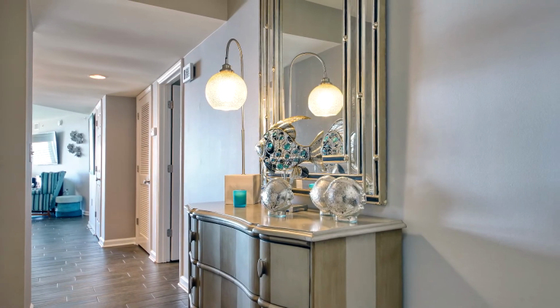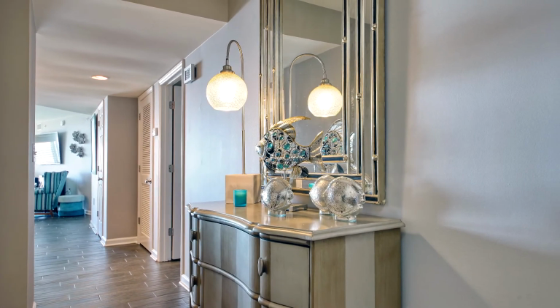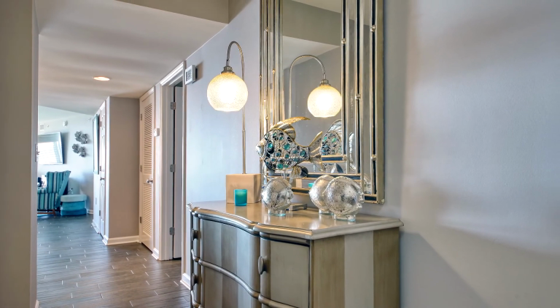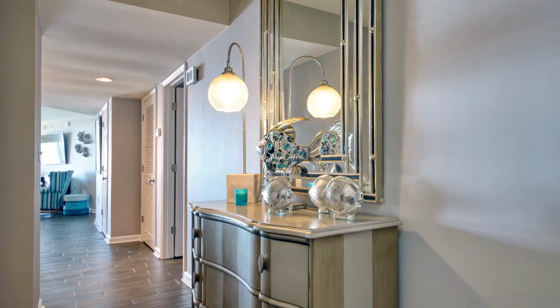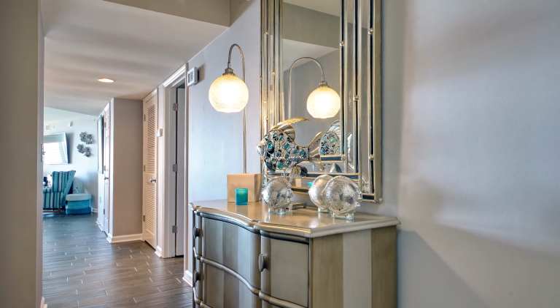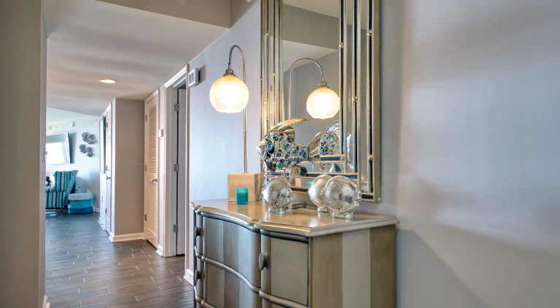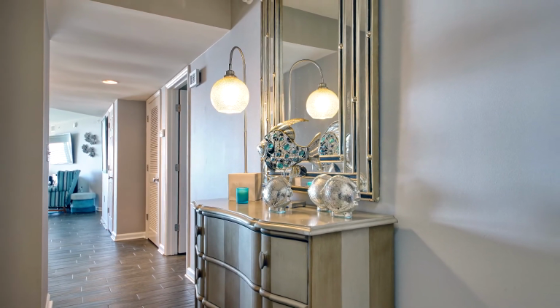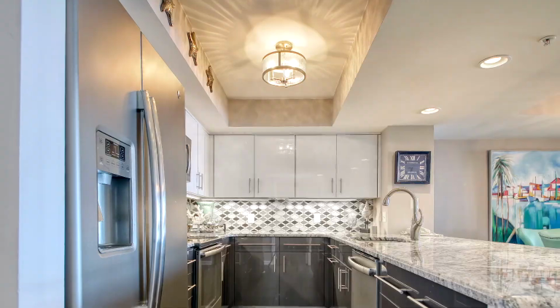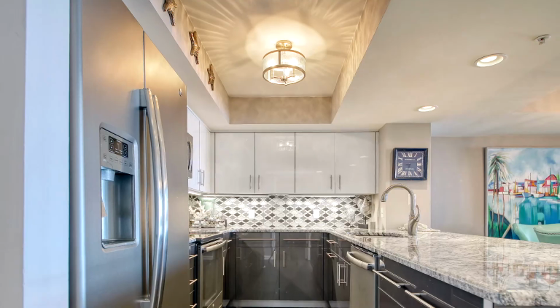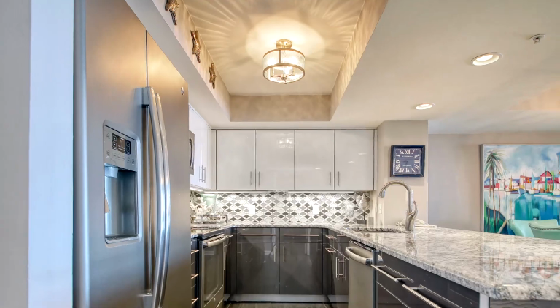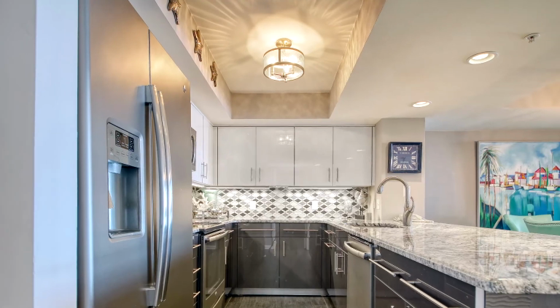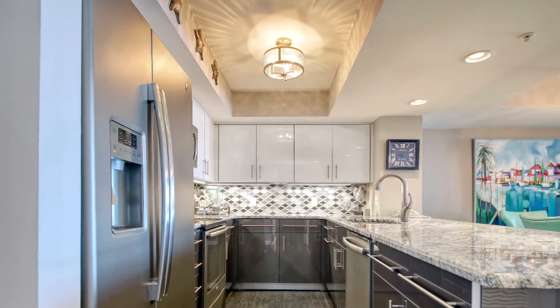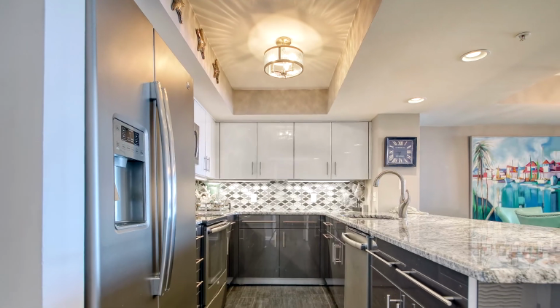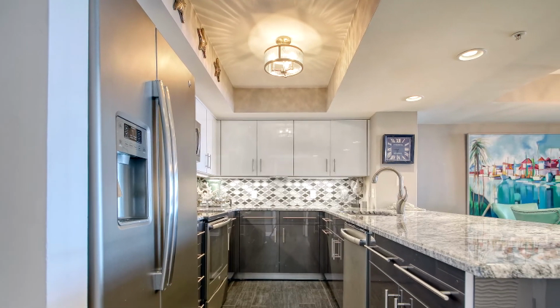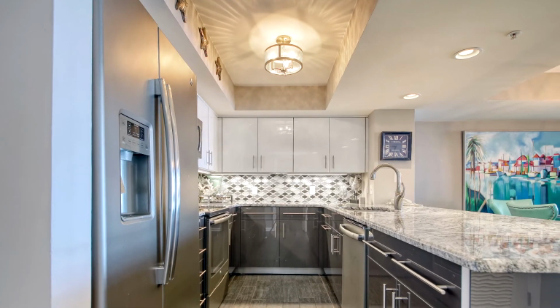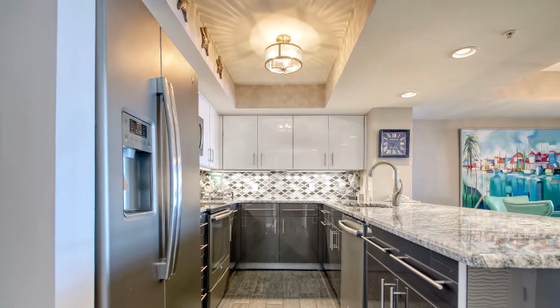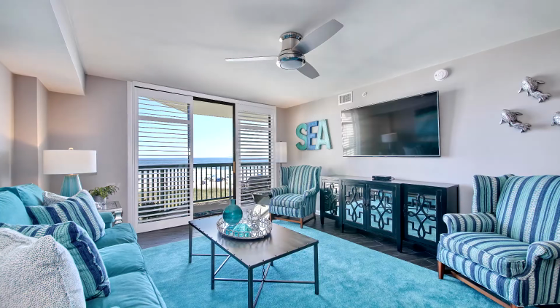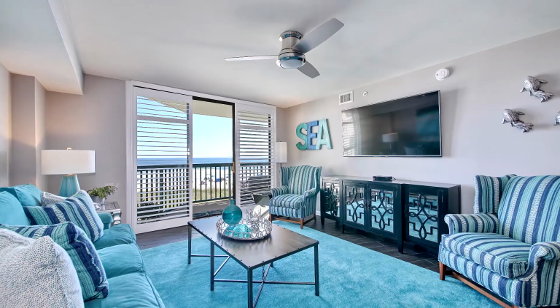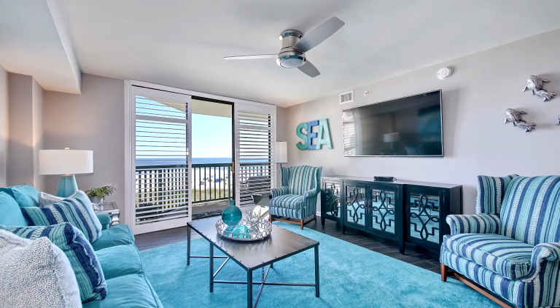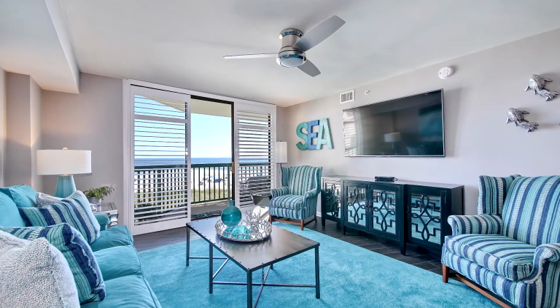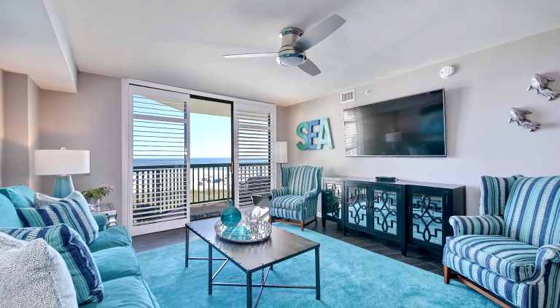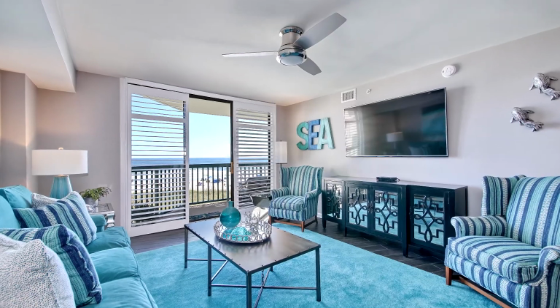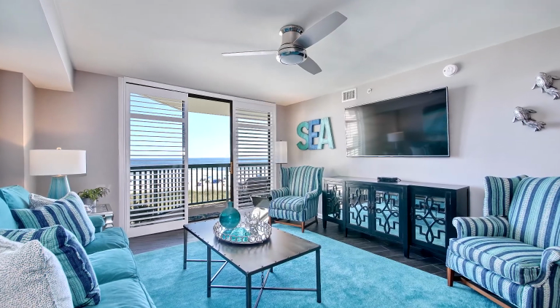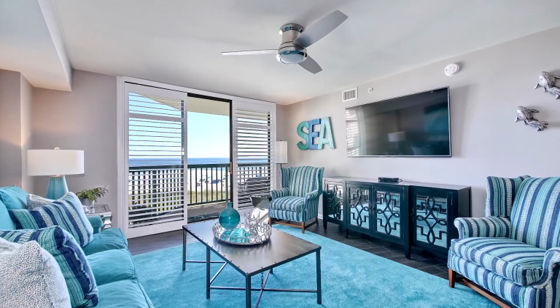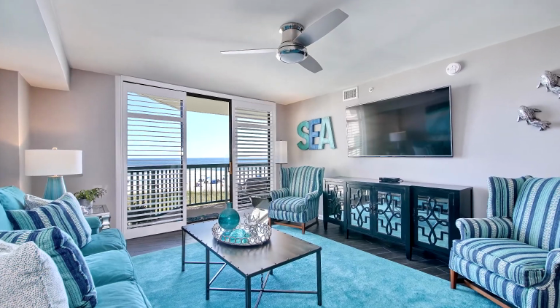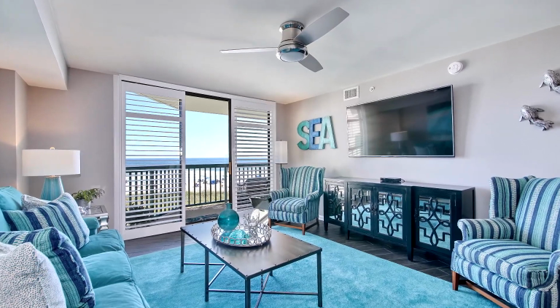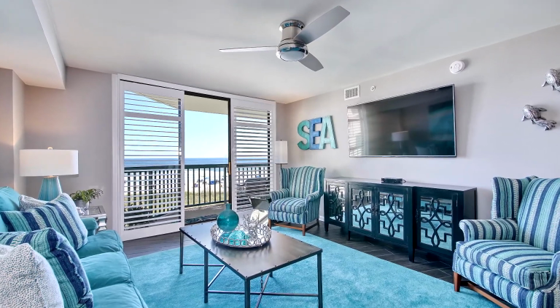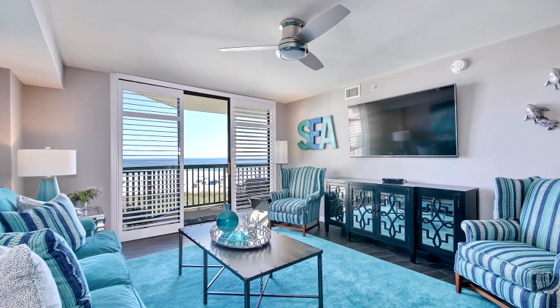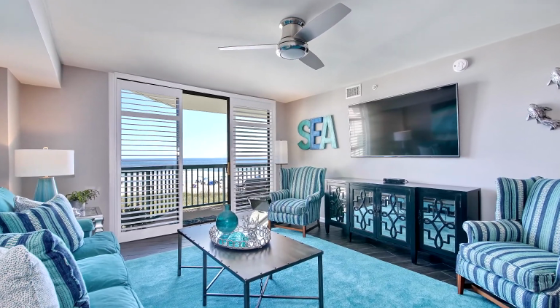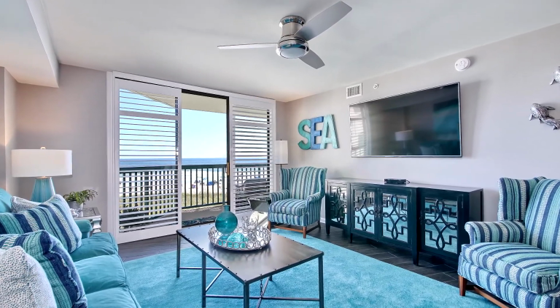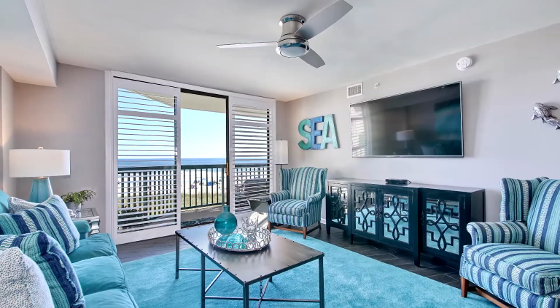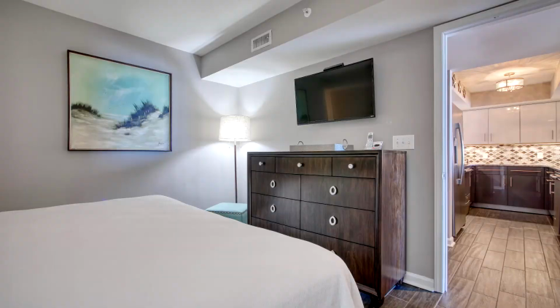Designer light fixtures brighten and enhance the immaculate furnishings, while flat-screen TVs allow viewing in every room.